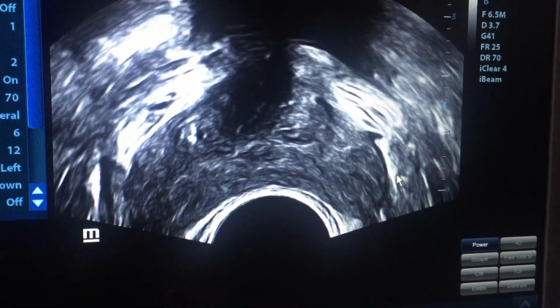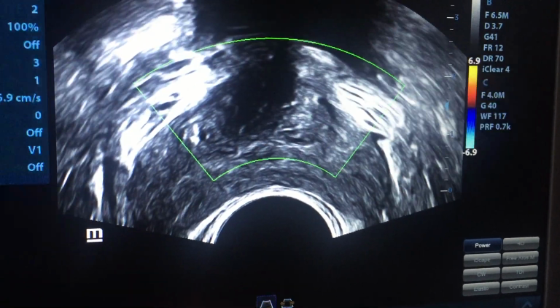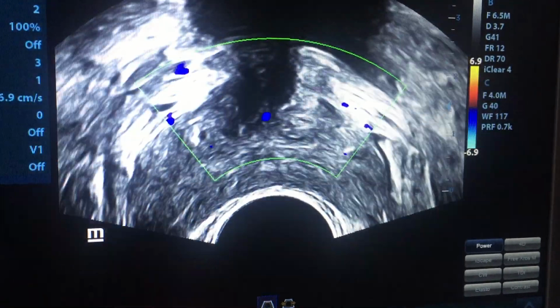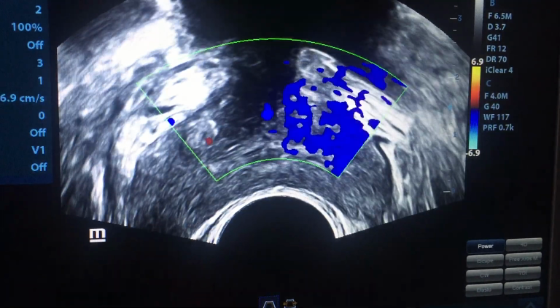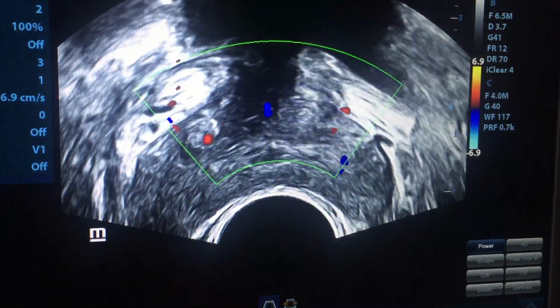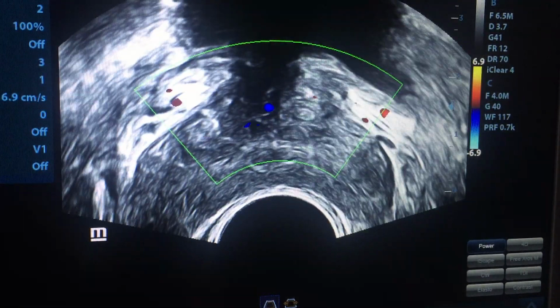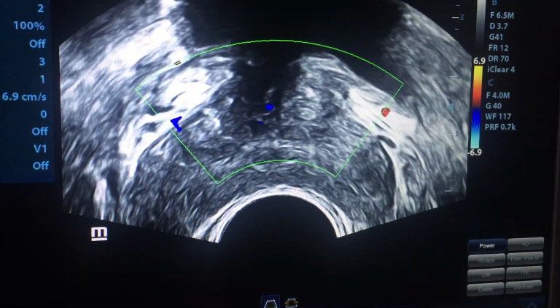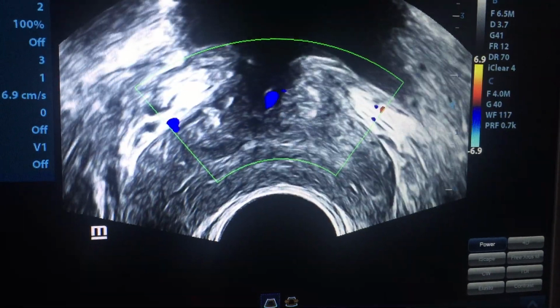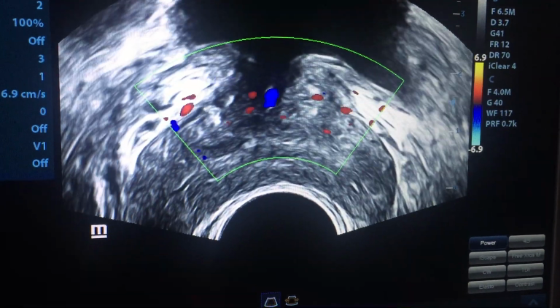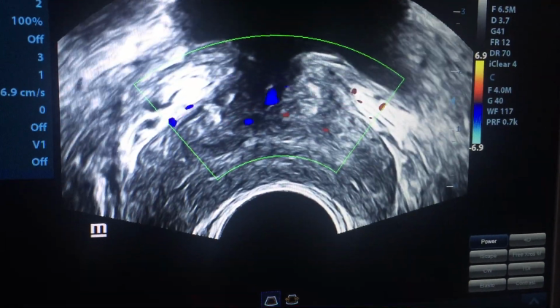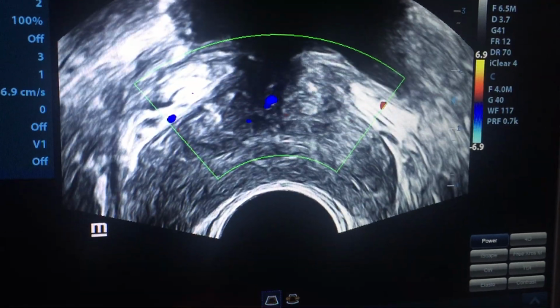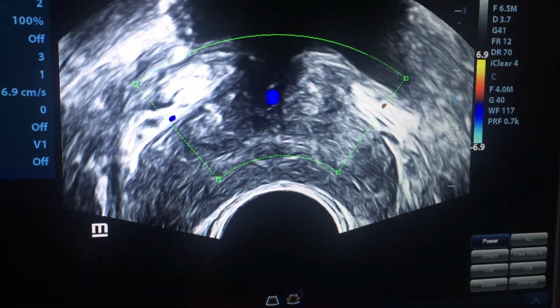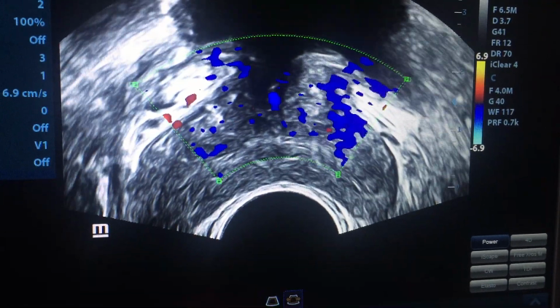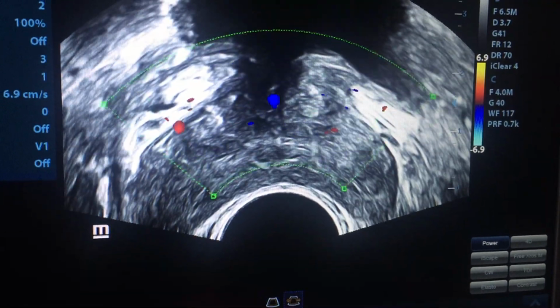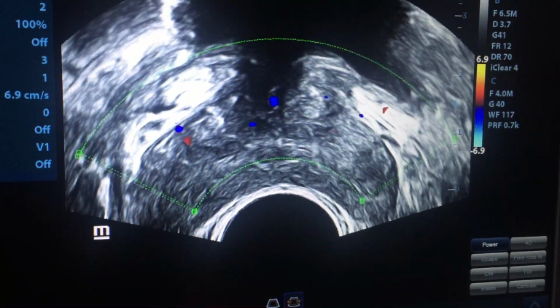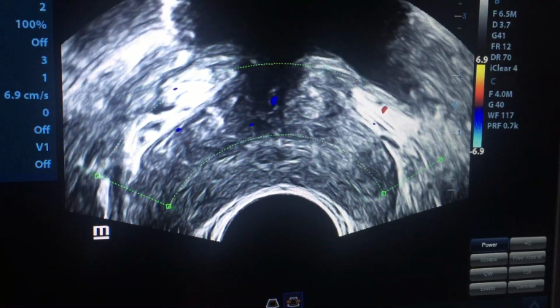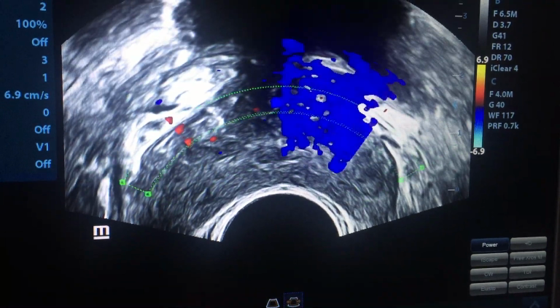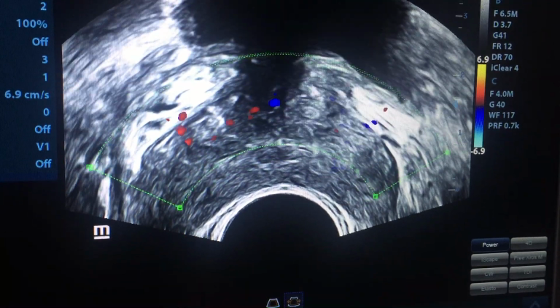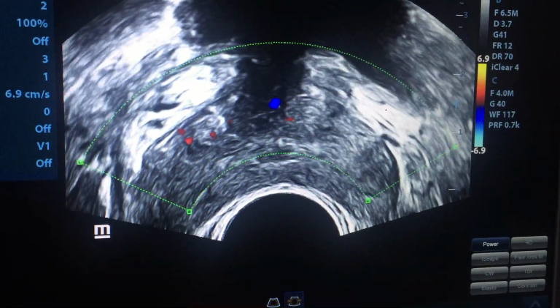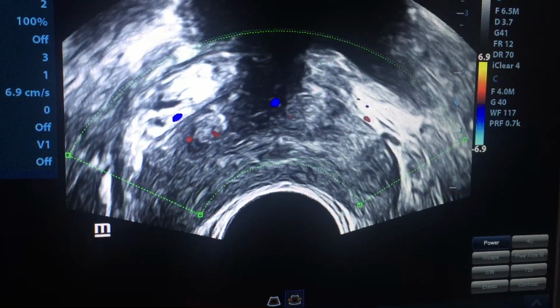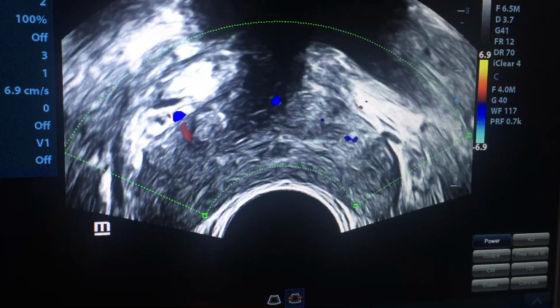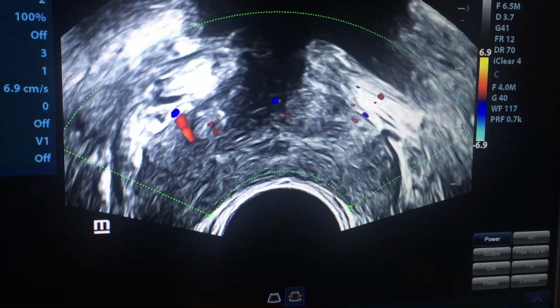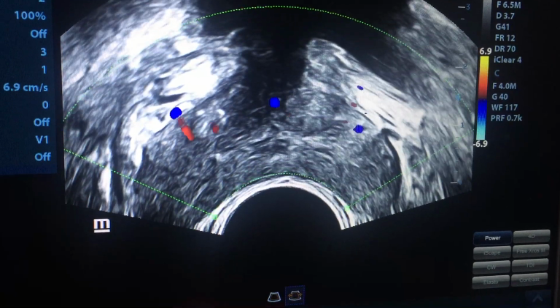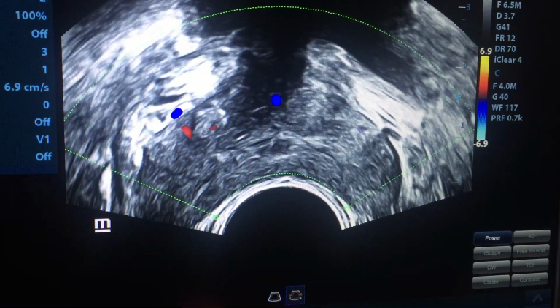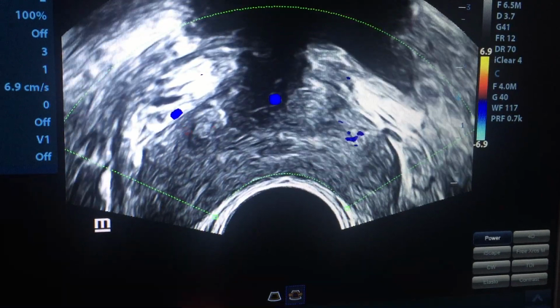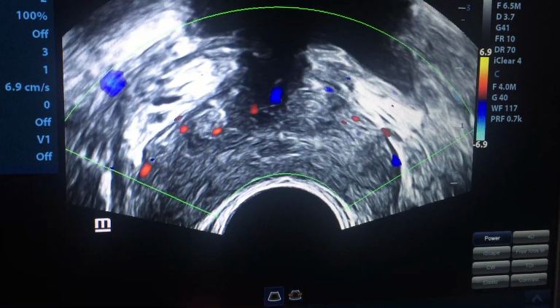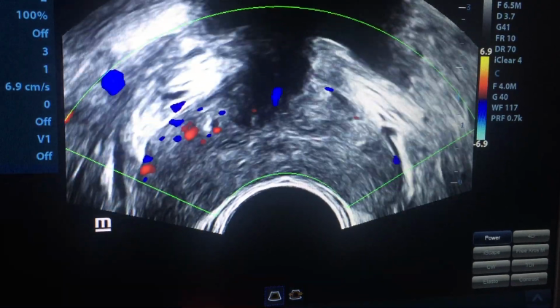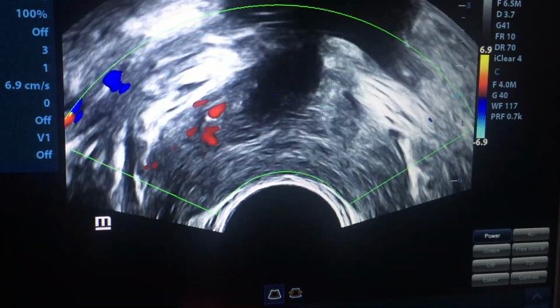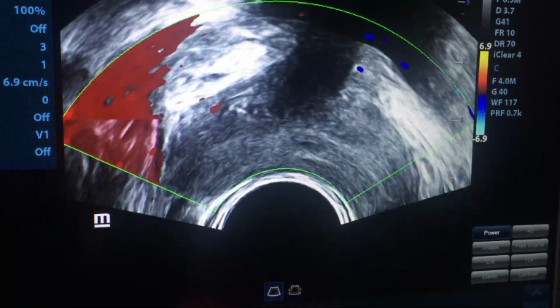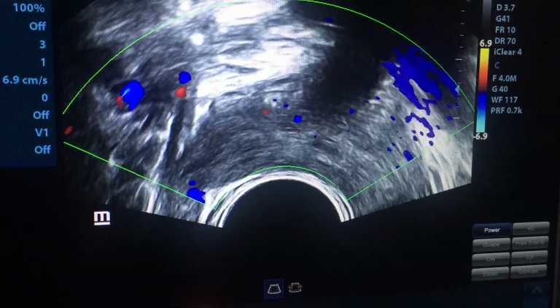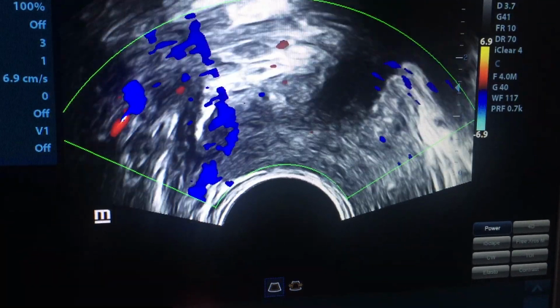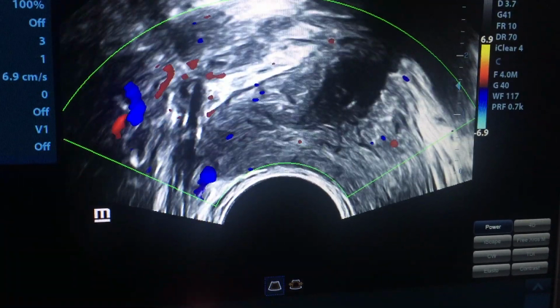You can apply color Doppler here to see some vascularity in this region.